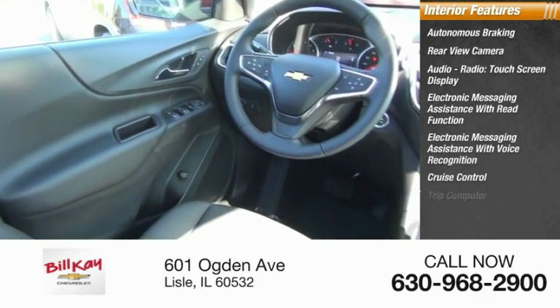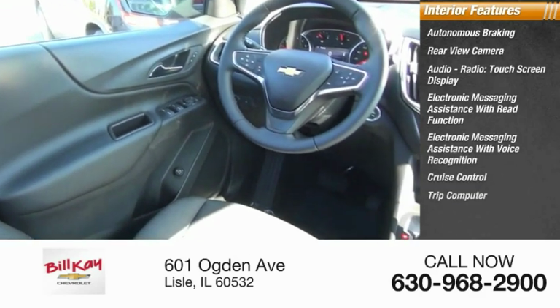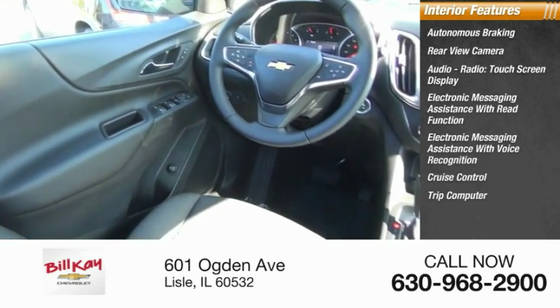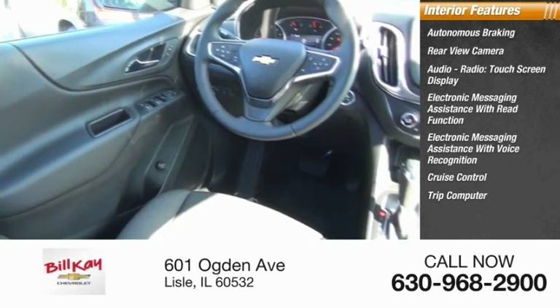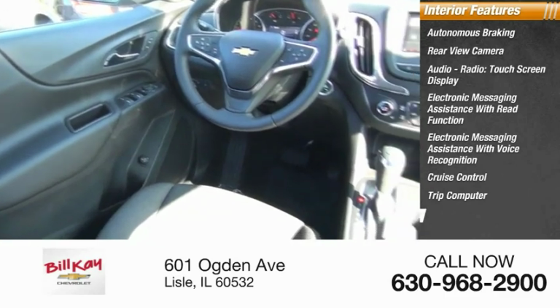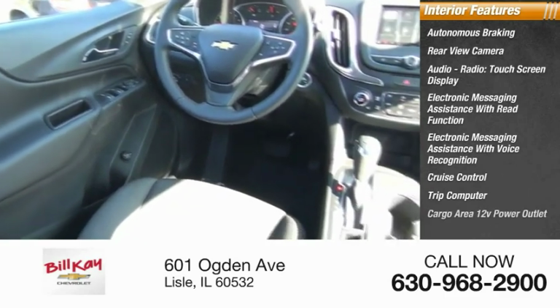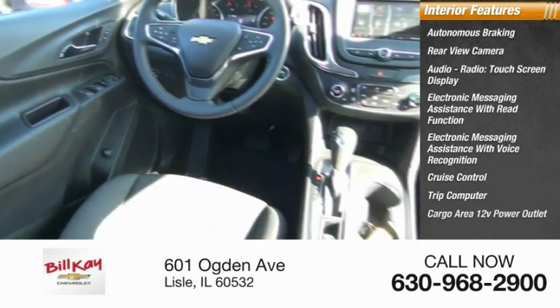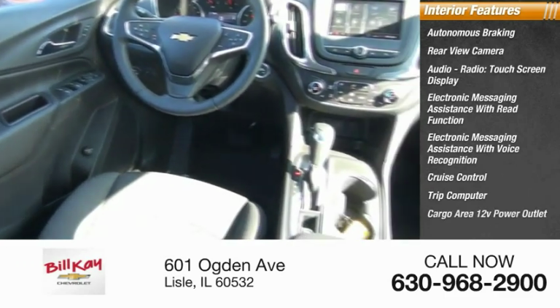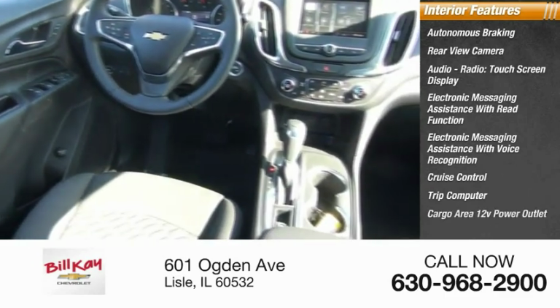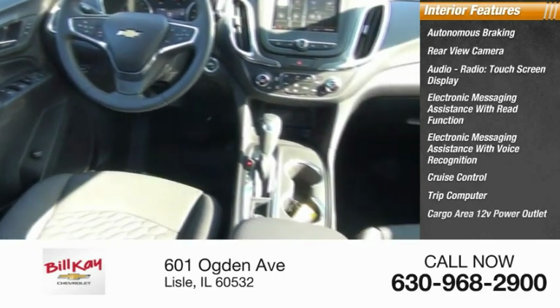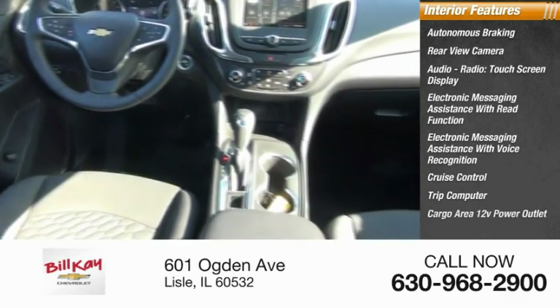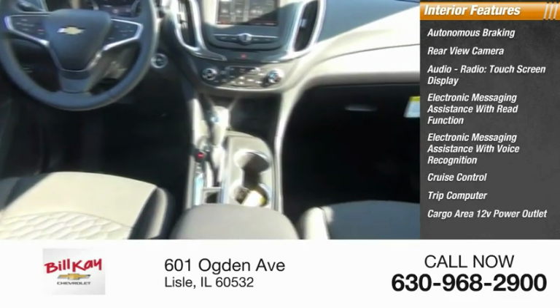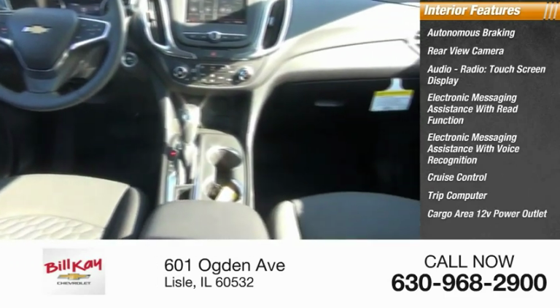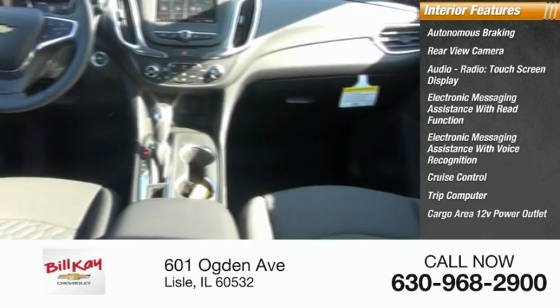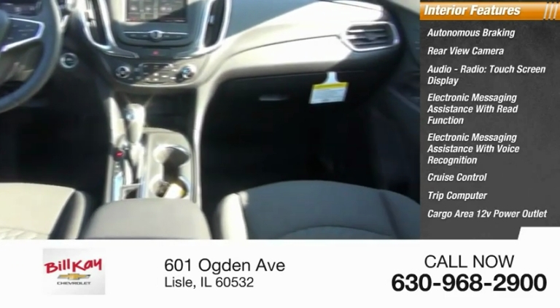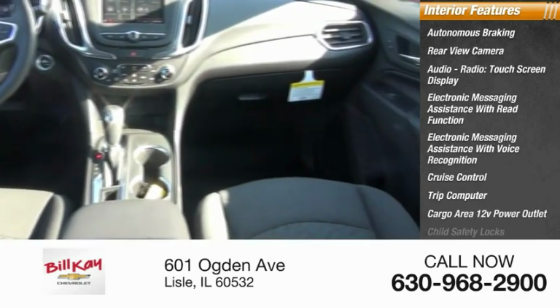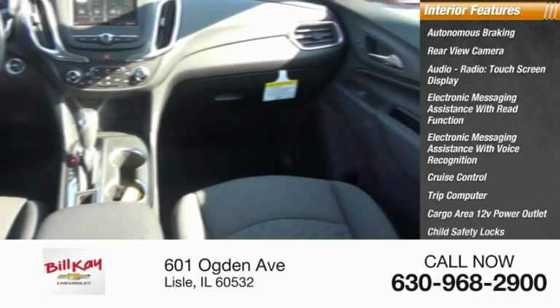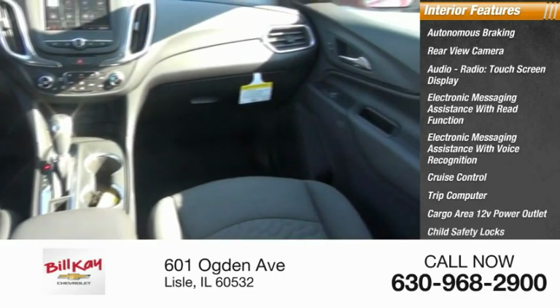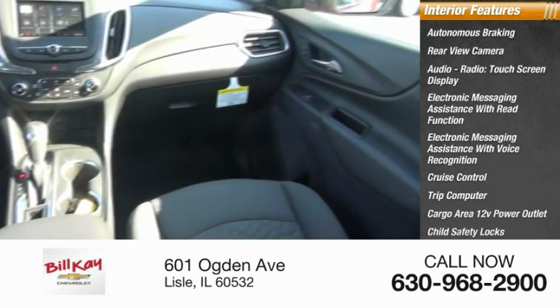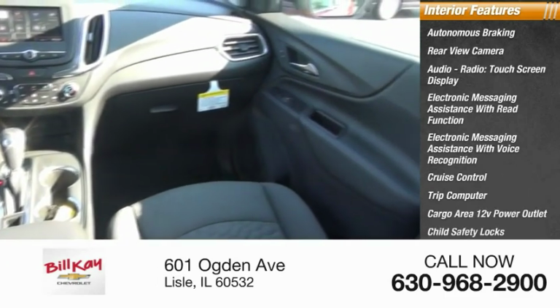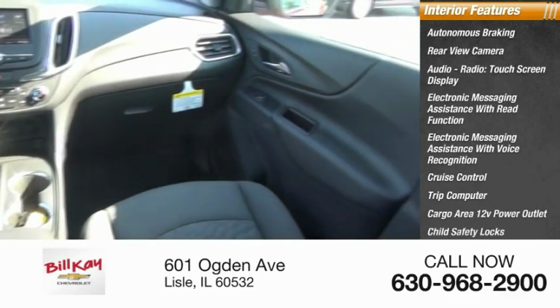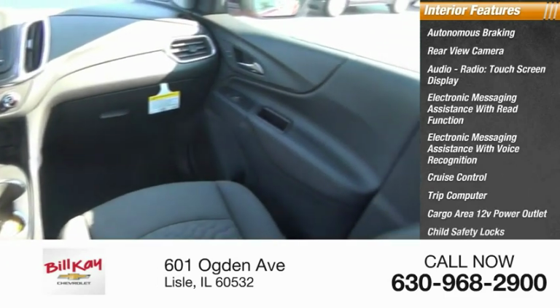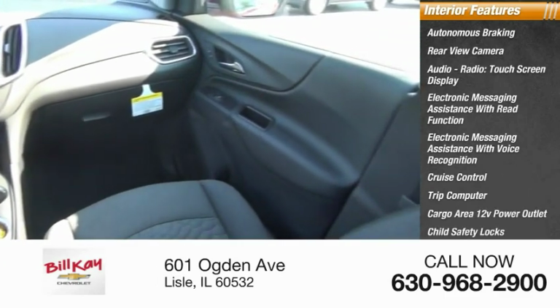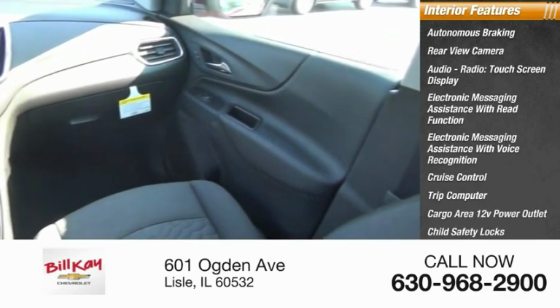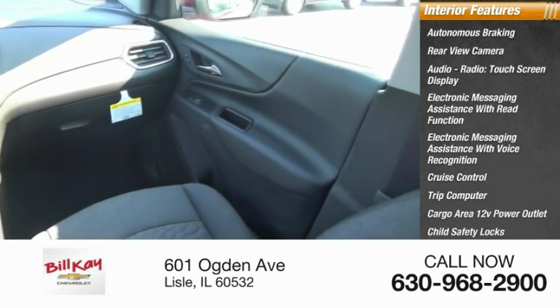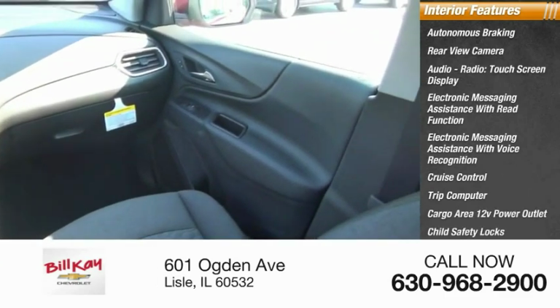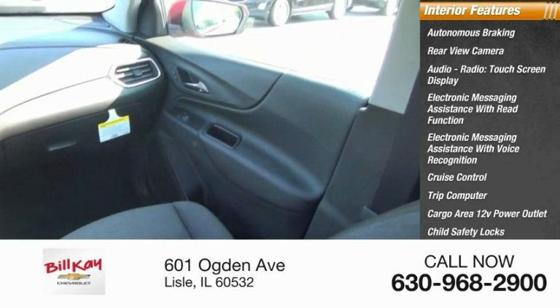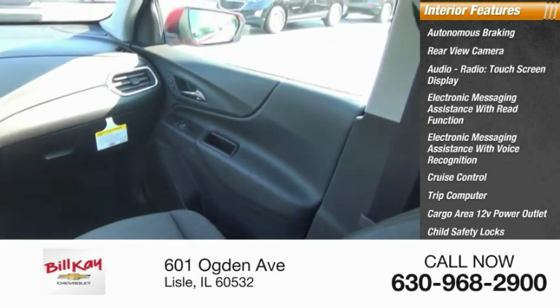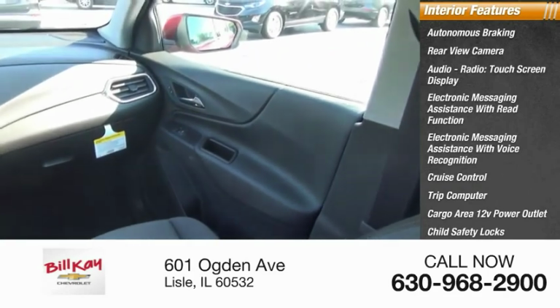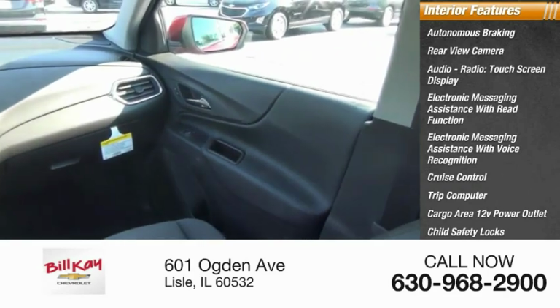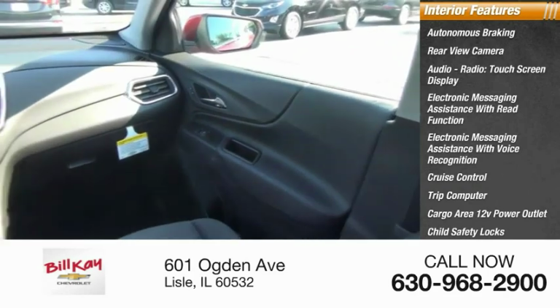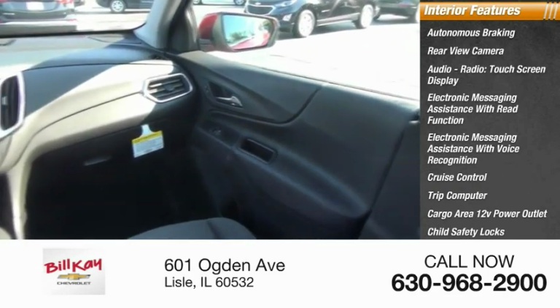Also included are a trip computer, cargo area, 12-volt power outlet, child safety locks, vehicle assistance app, and roadside assistance.